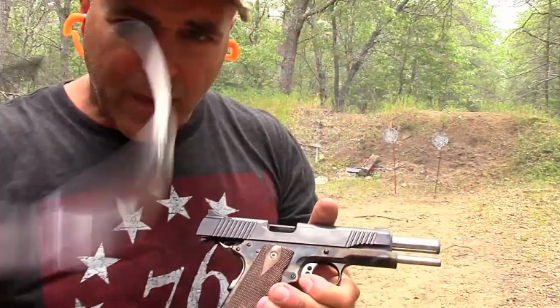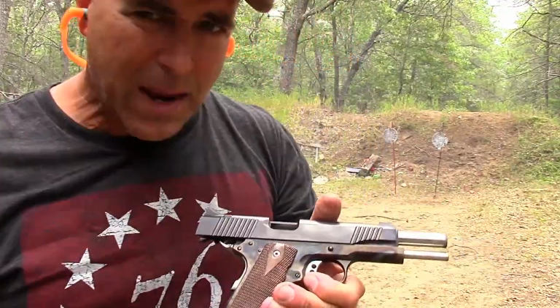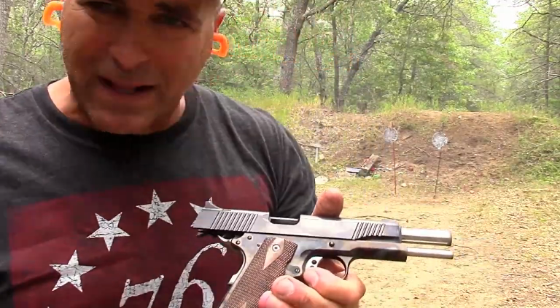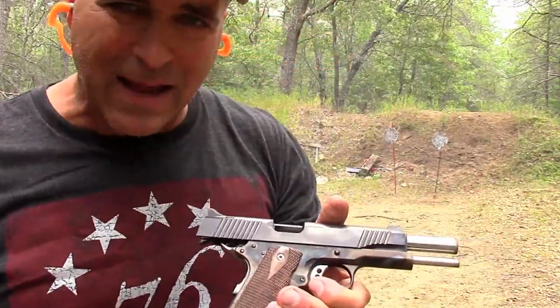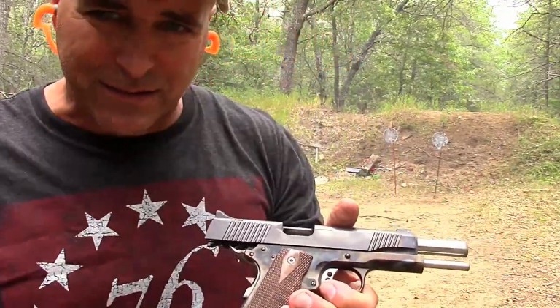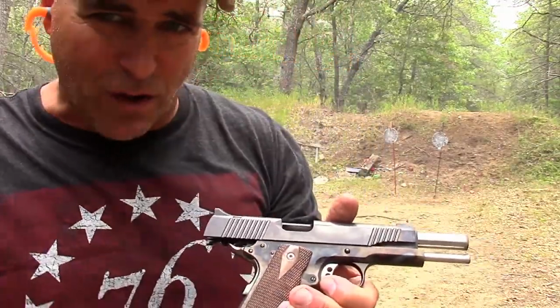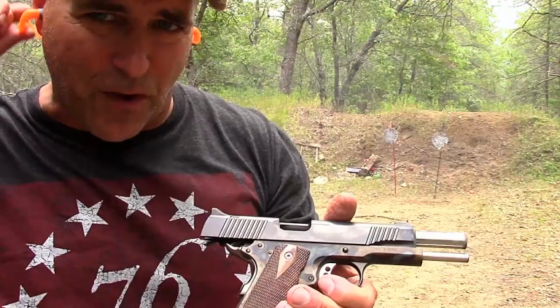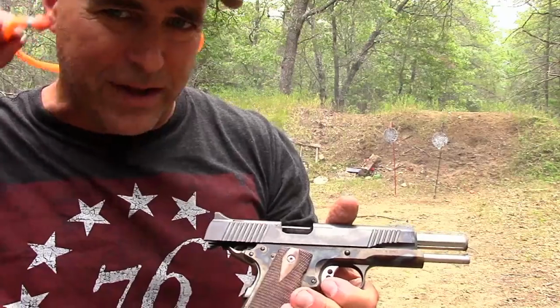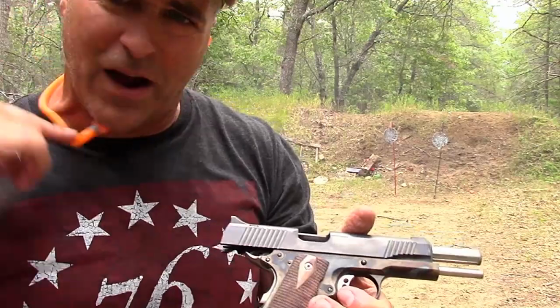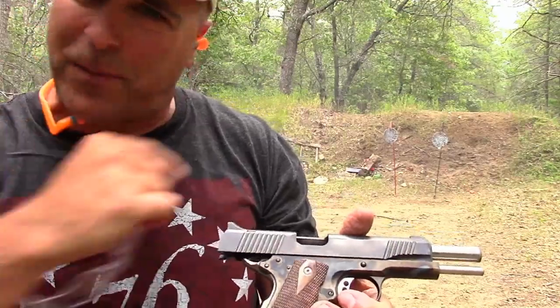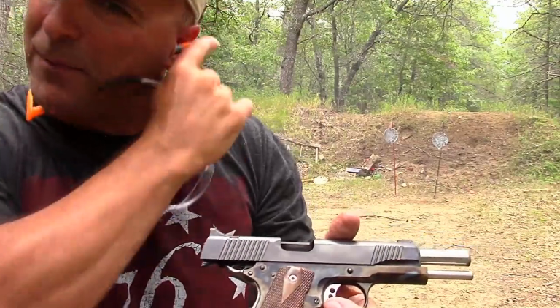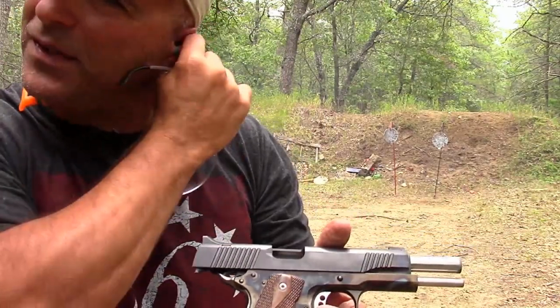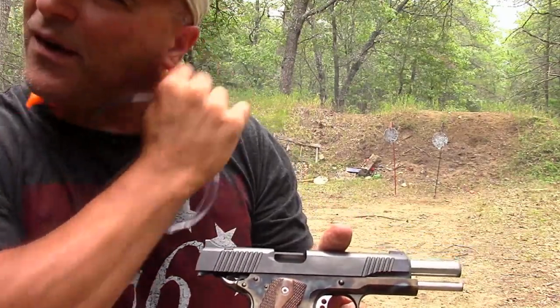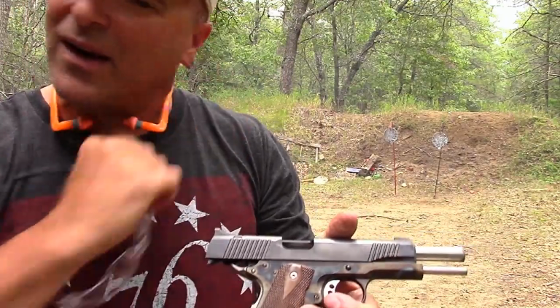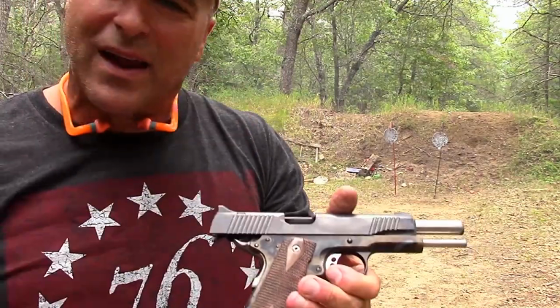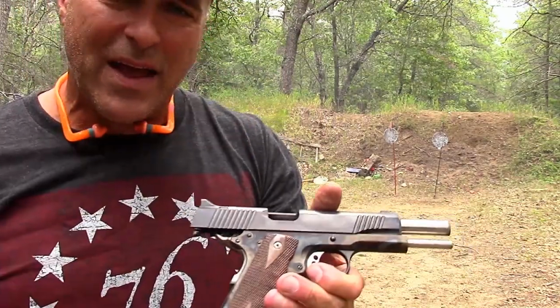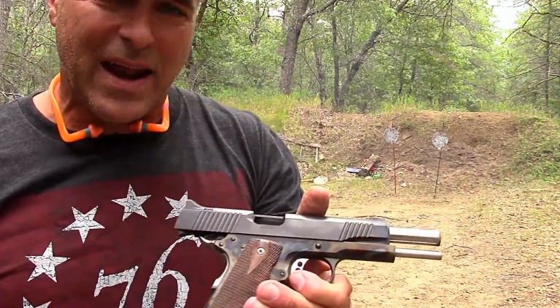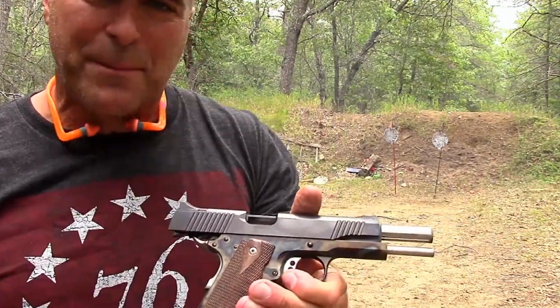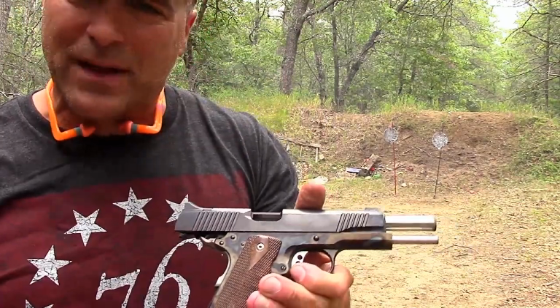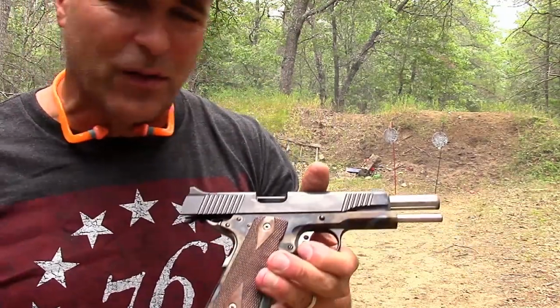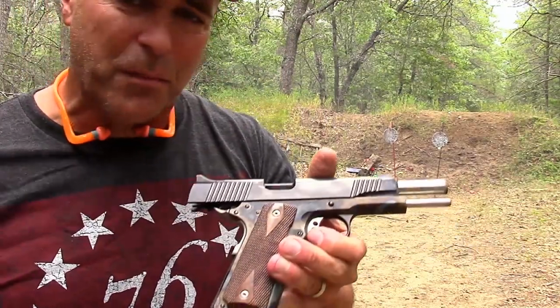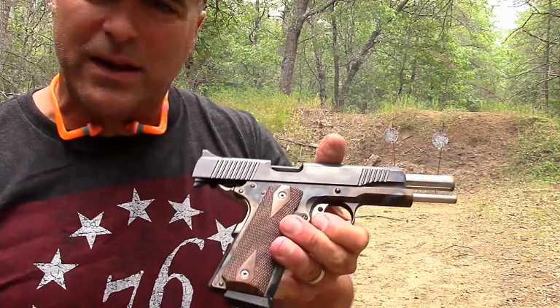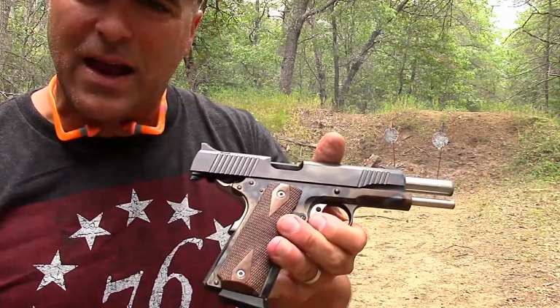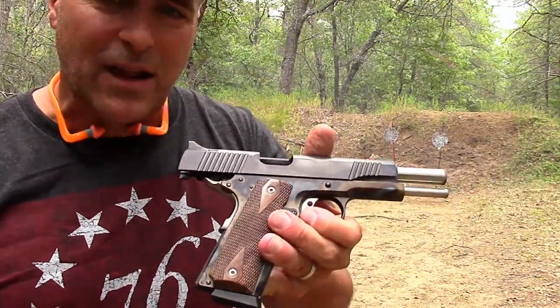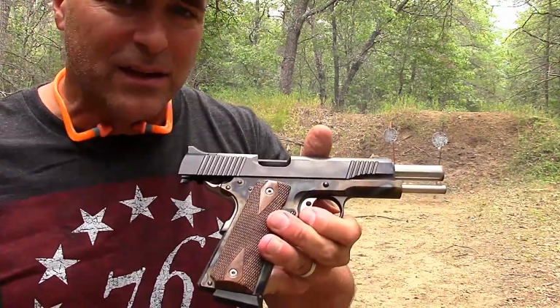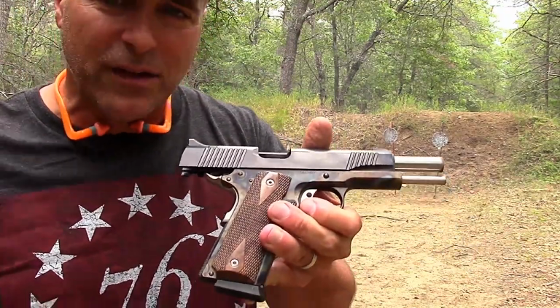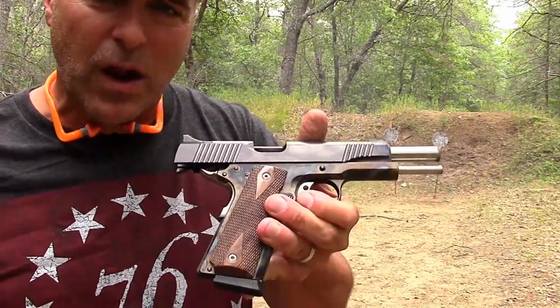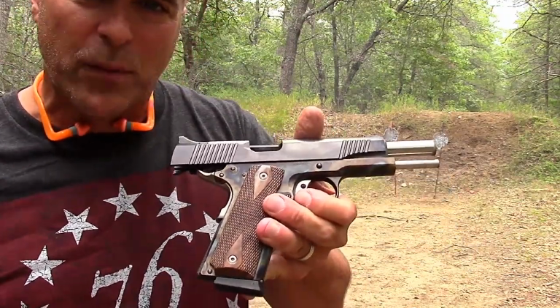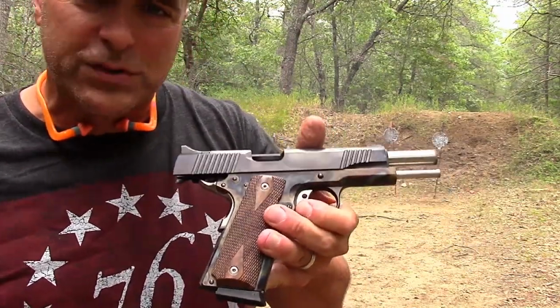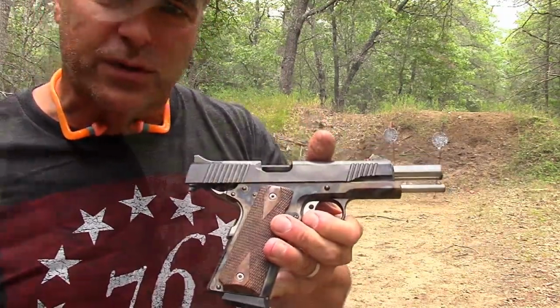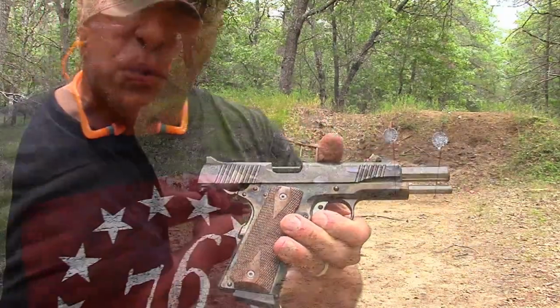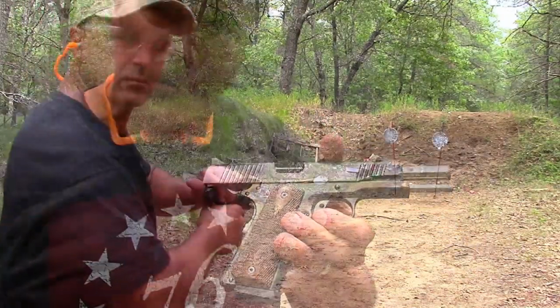I had my glasses all fogging up on me there, and that happens on those muggy days. Let's load up and we'll shoot it some more.